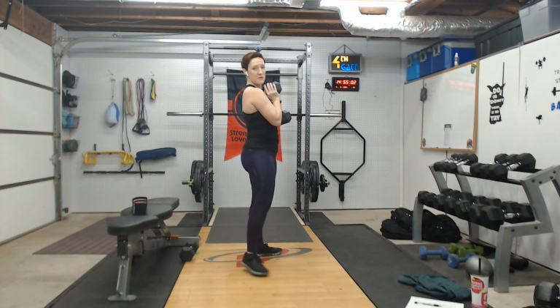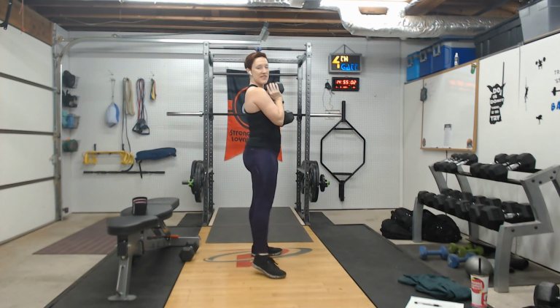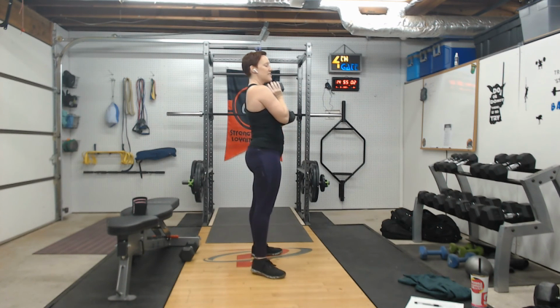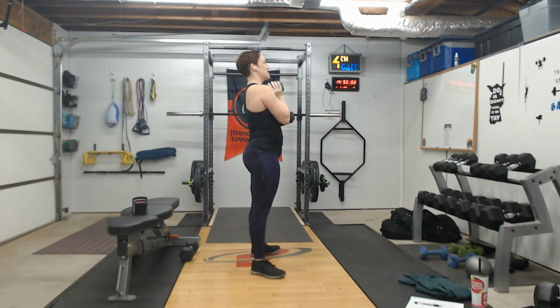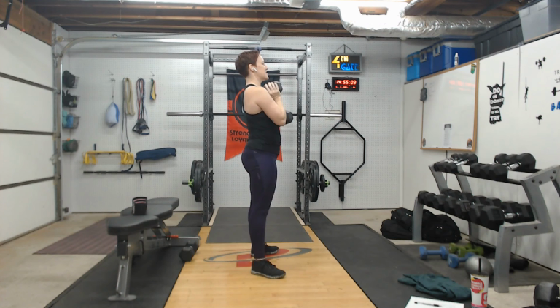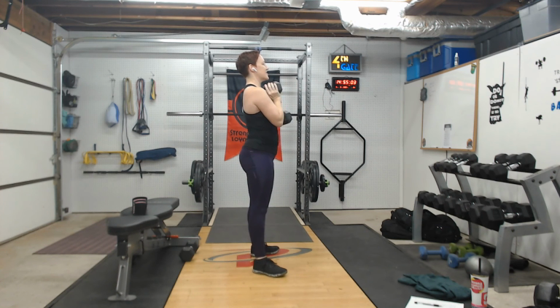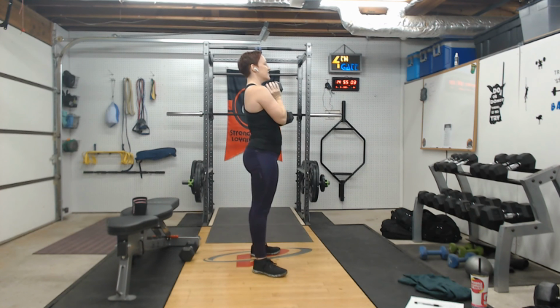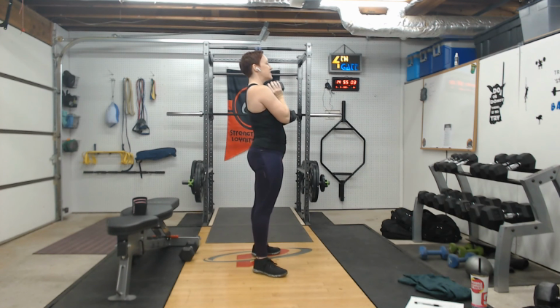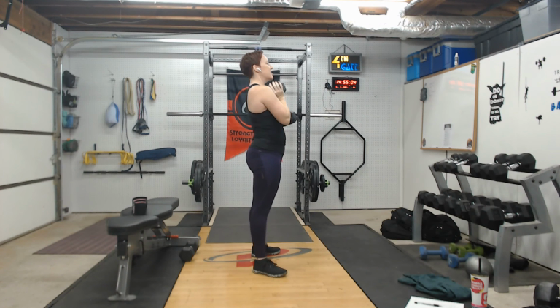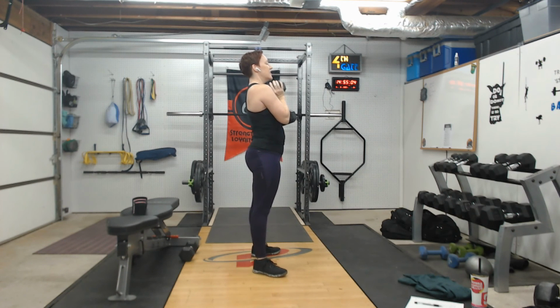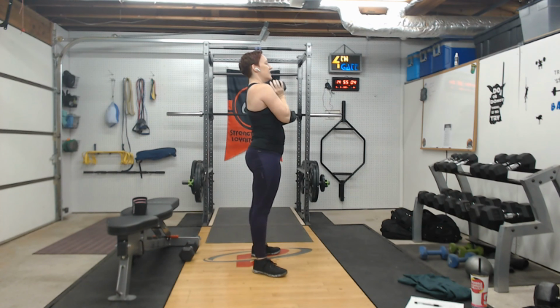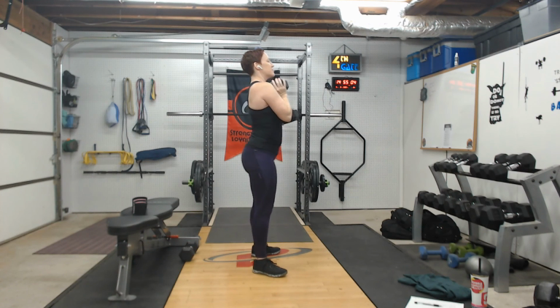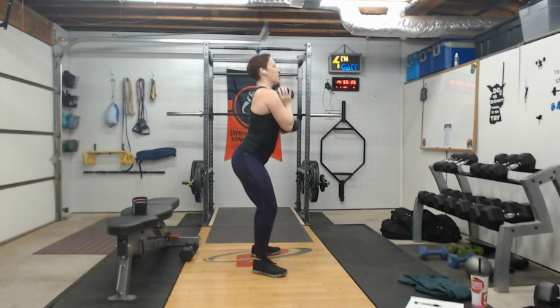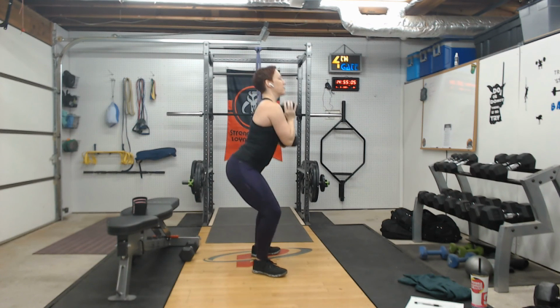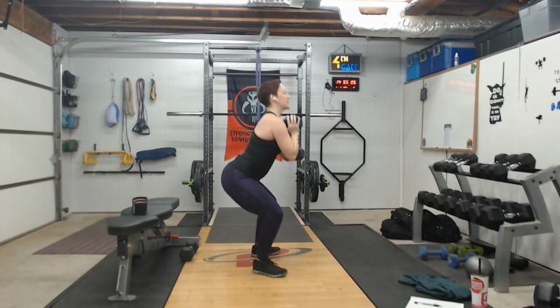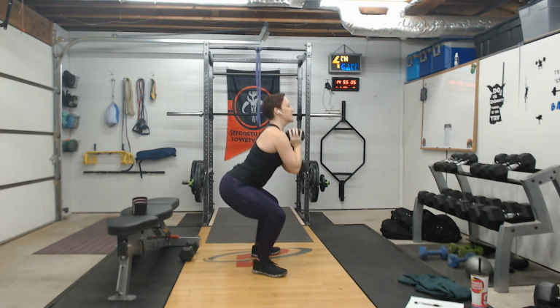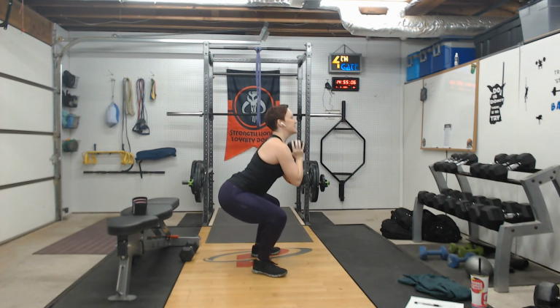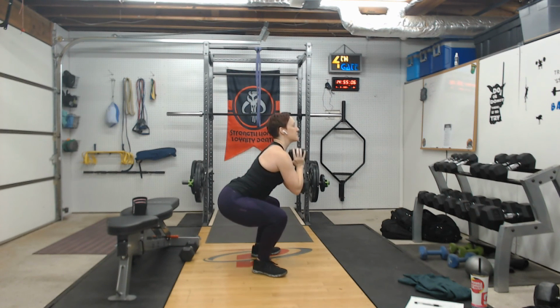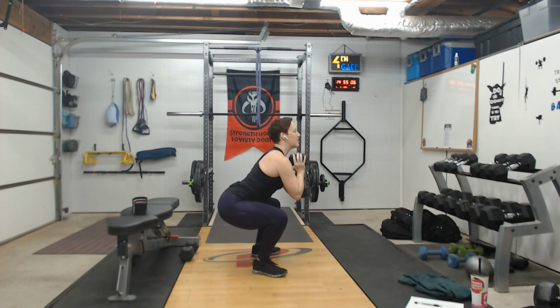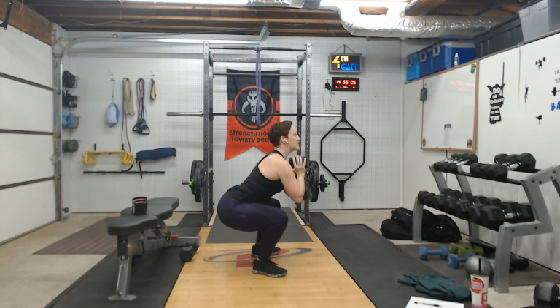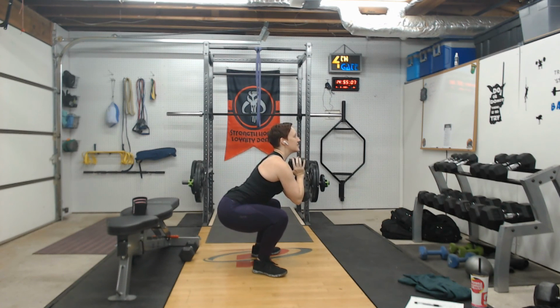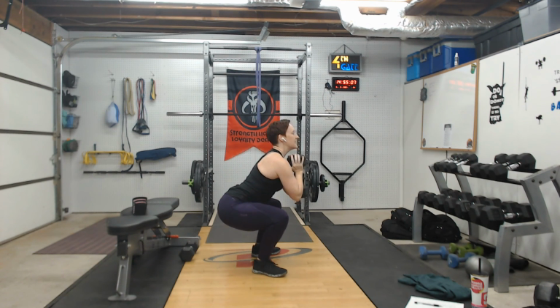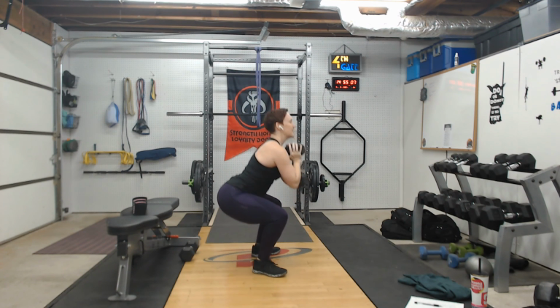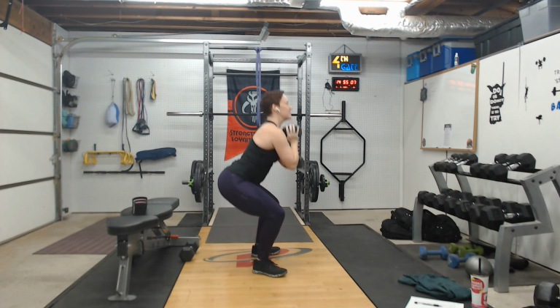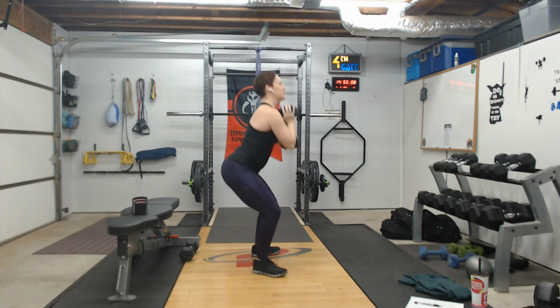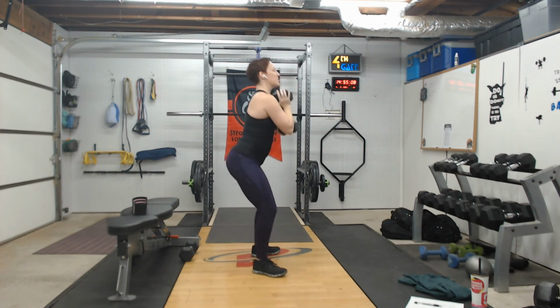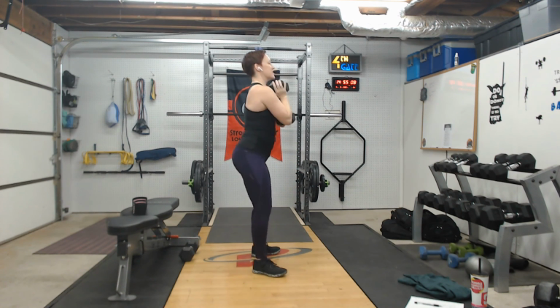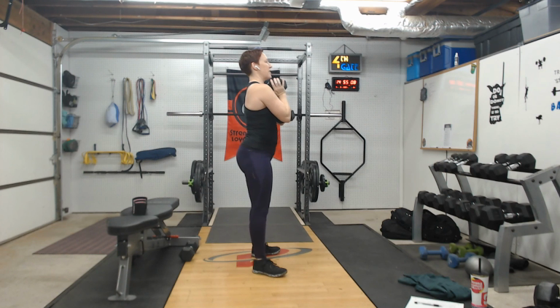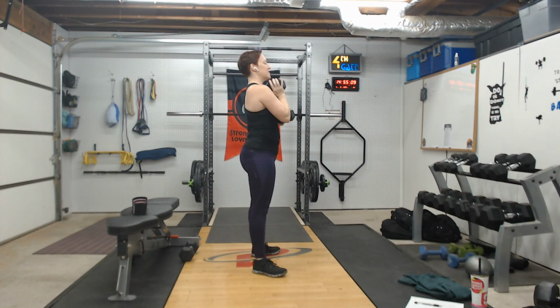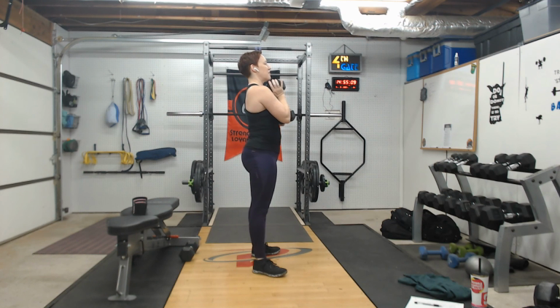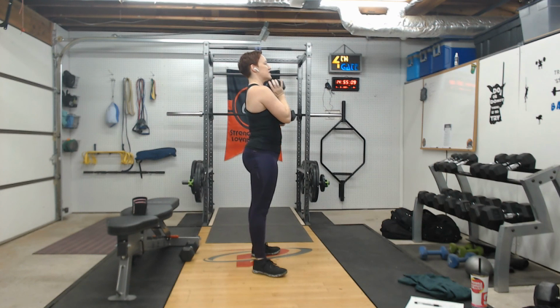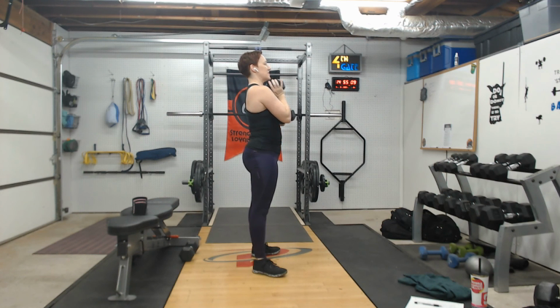From the side: chest stays nice and lifted, hips are driving back, knees drive out, heels drive into the mat, lift up and squeeze.